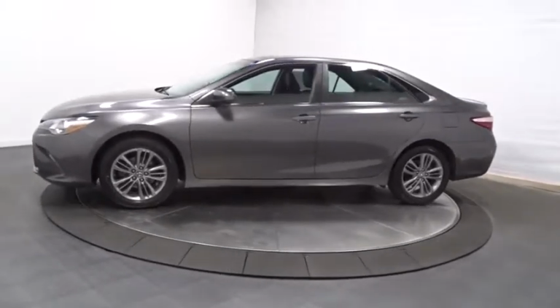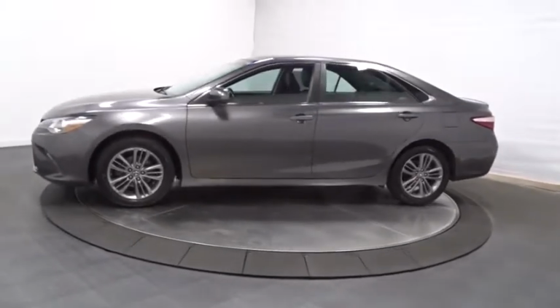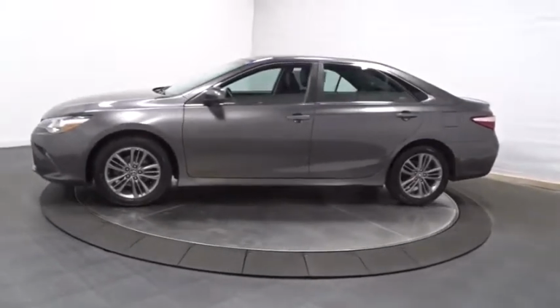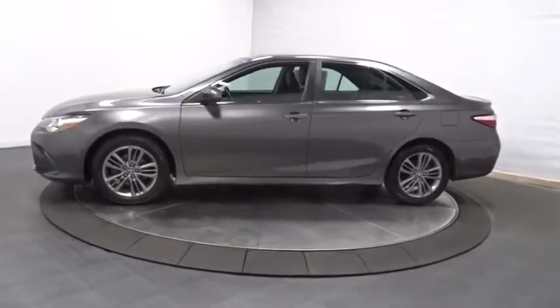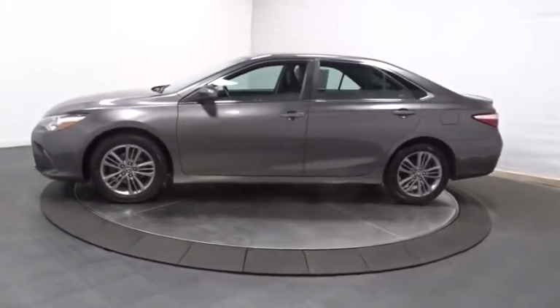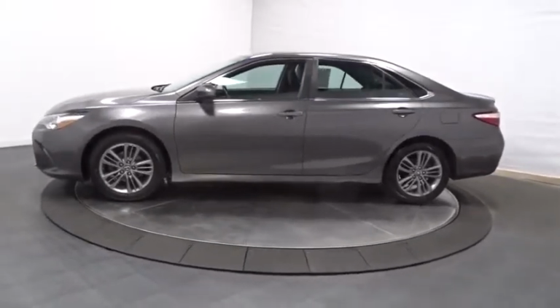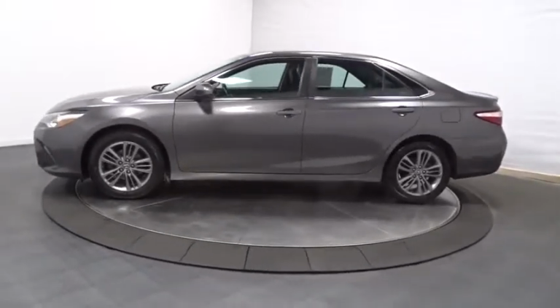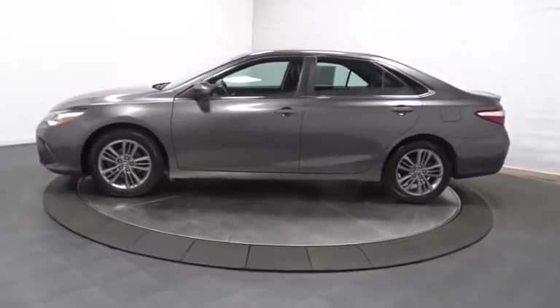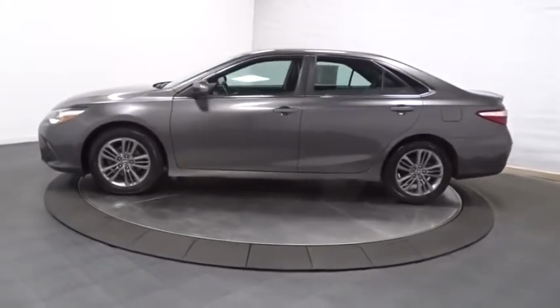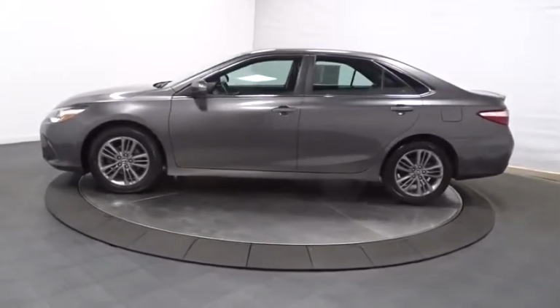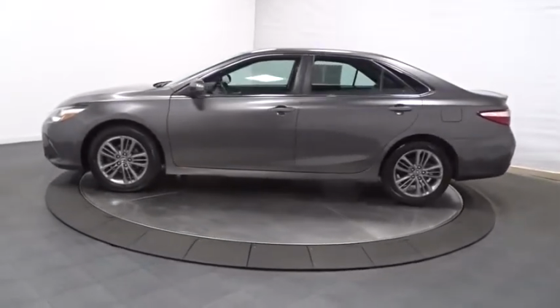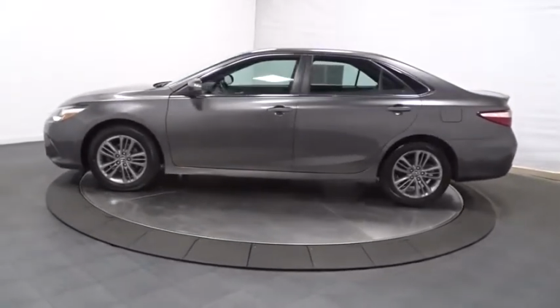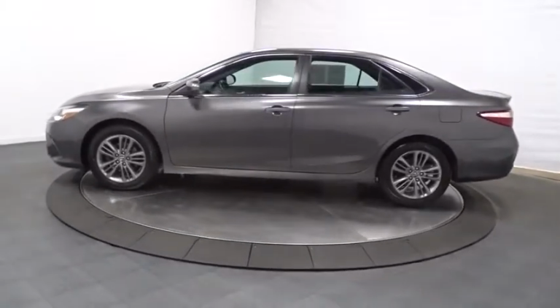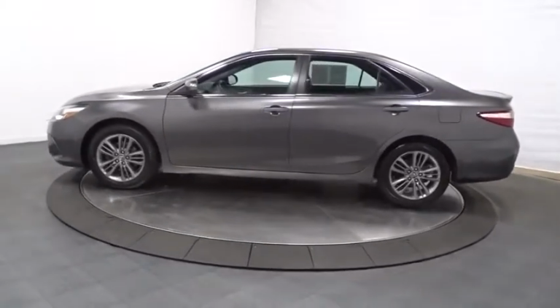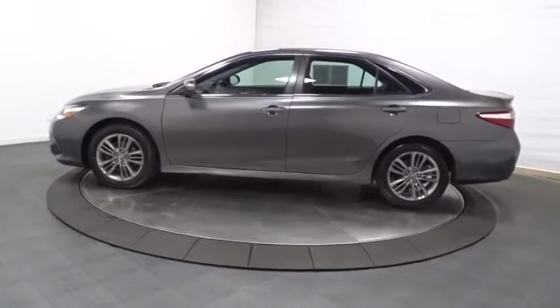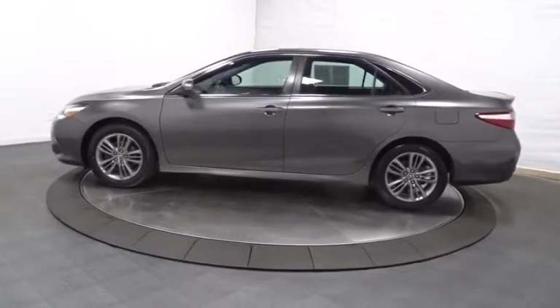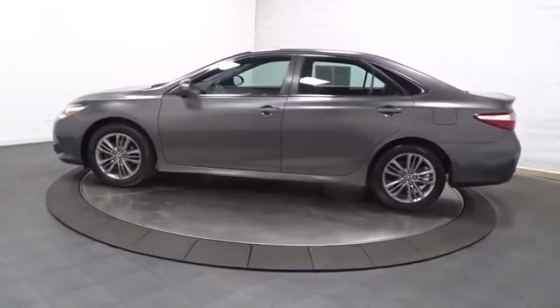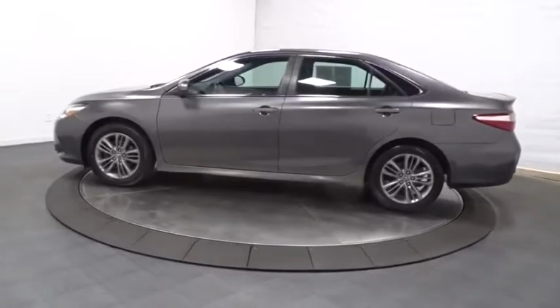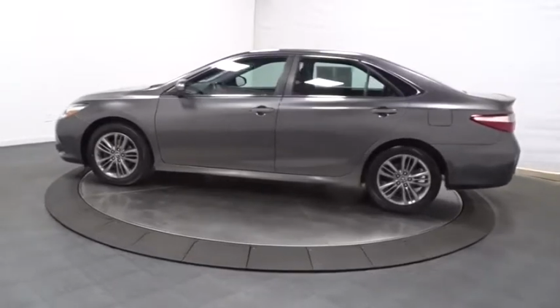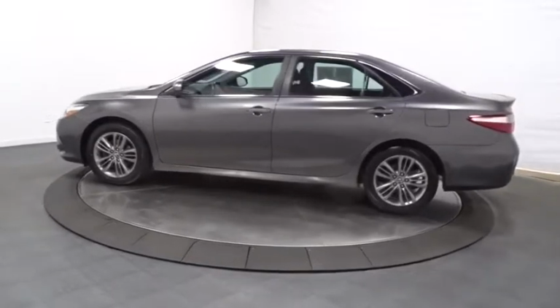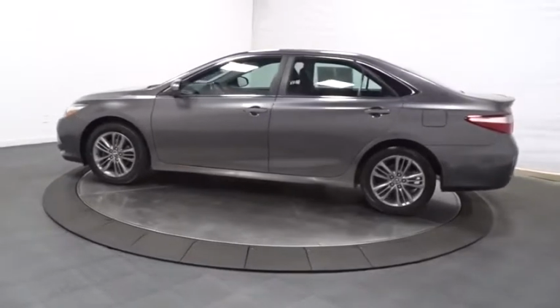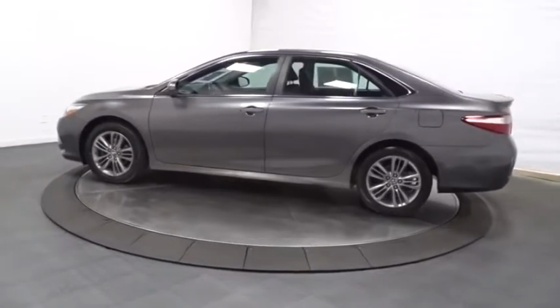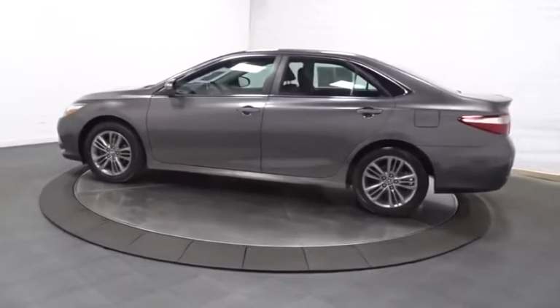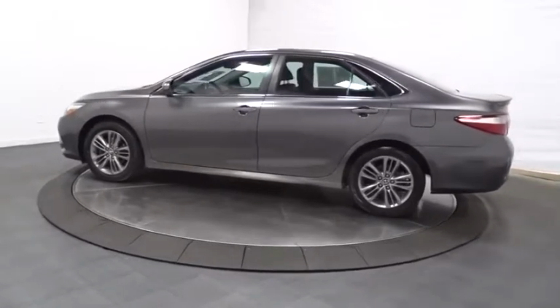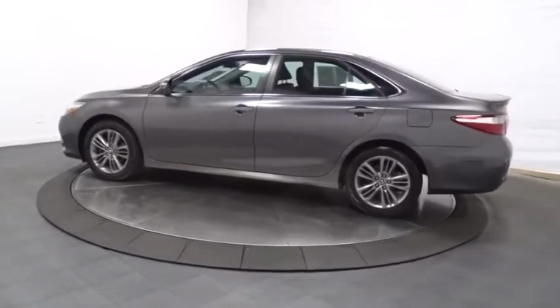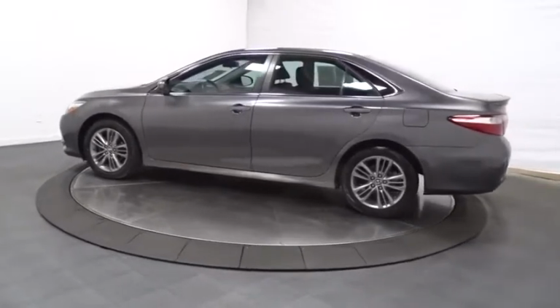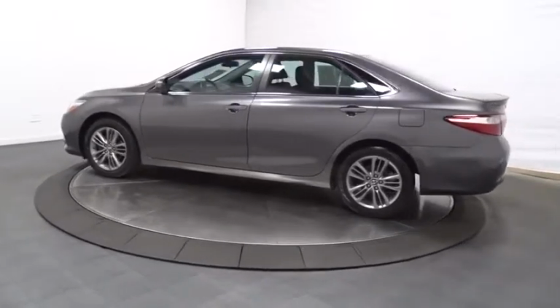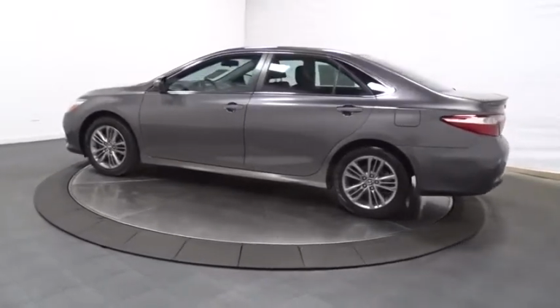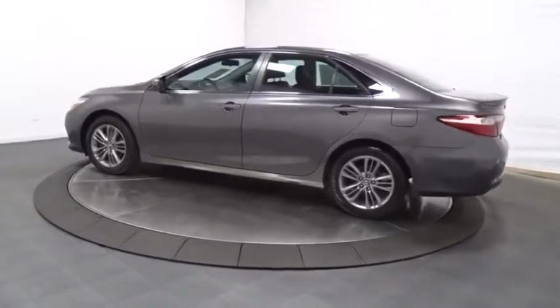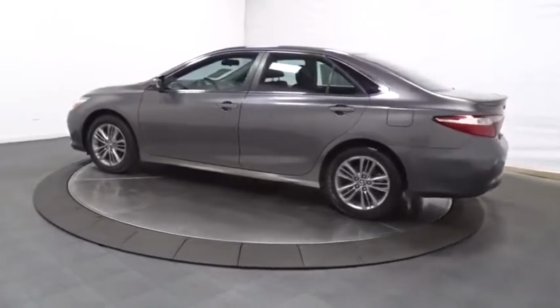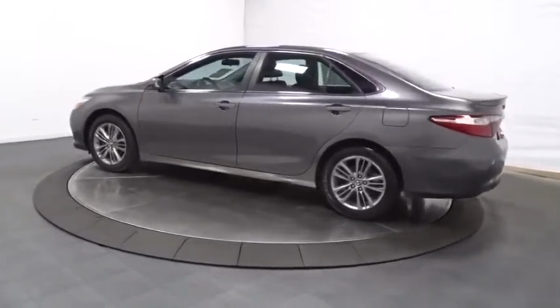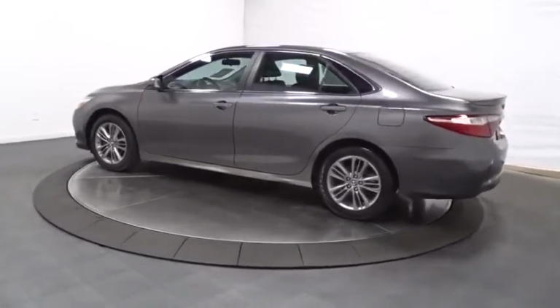It's a reliable and great, comfortable commuter car. This vehicle has less than 45,000 miles.